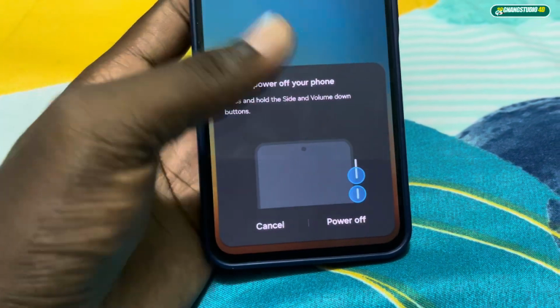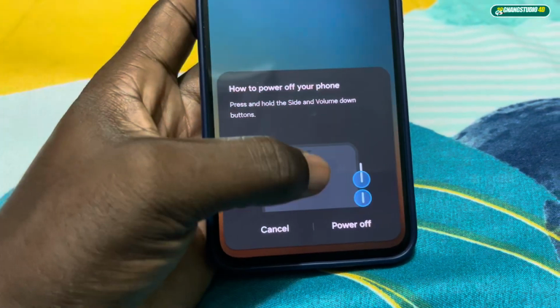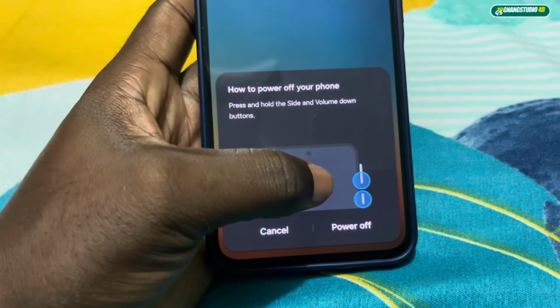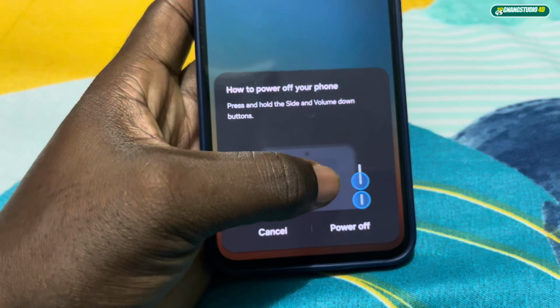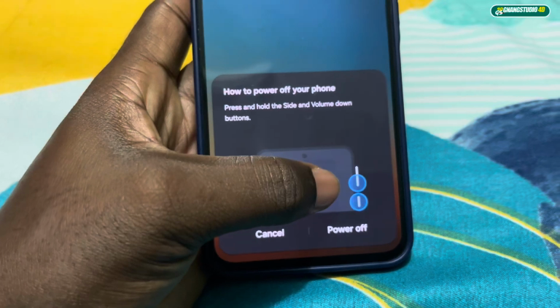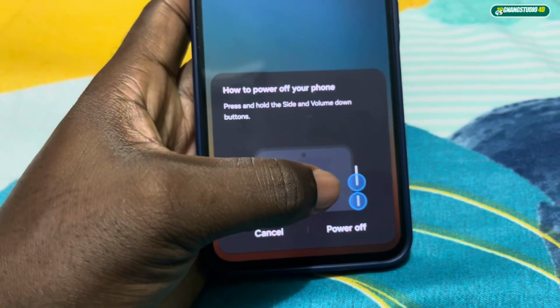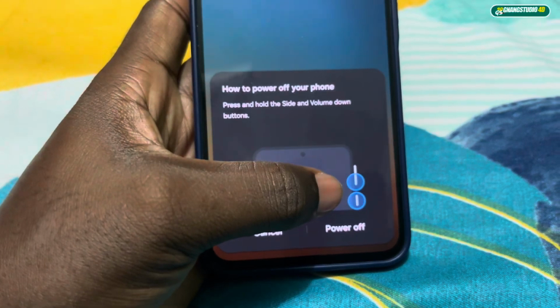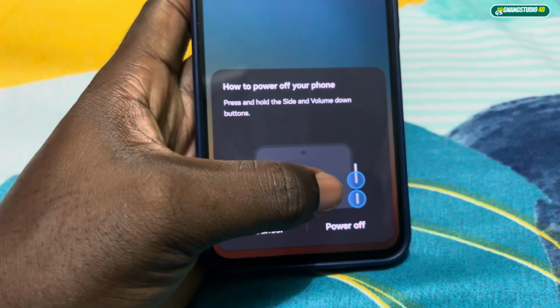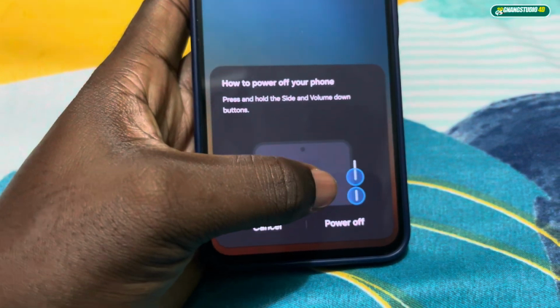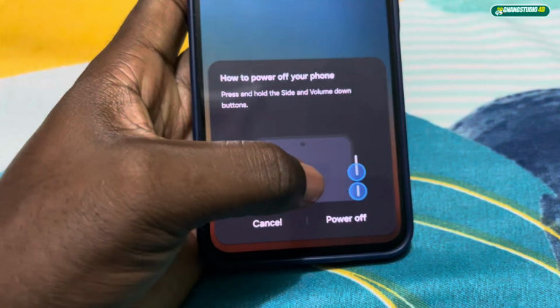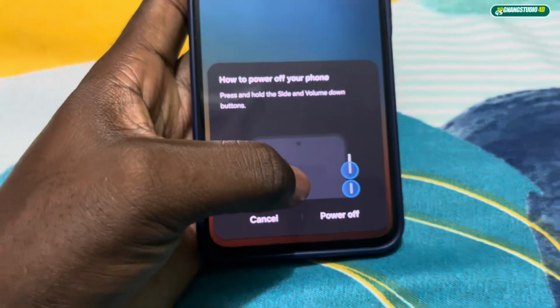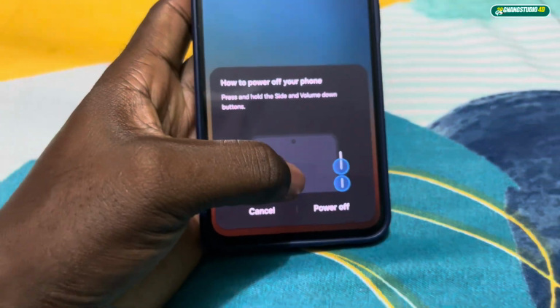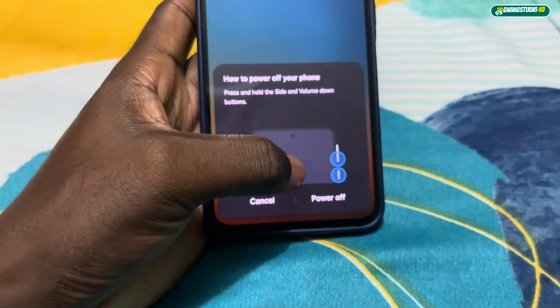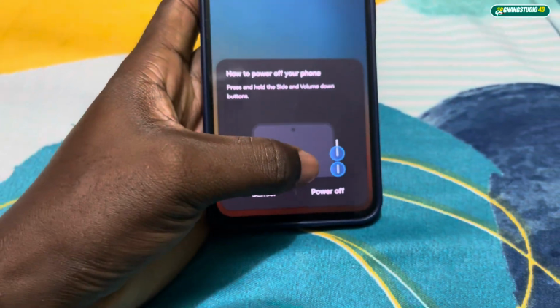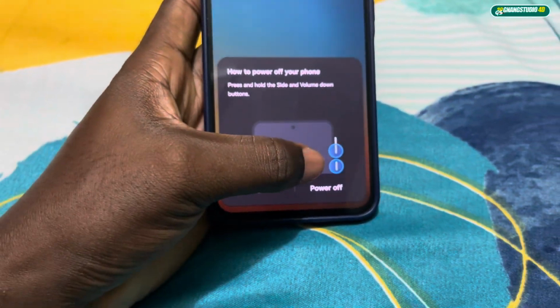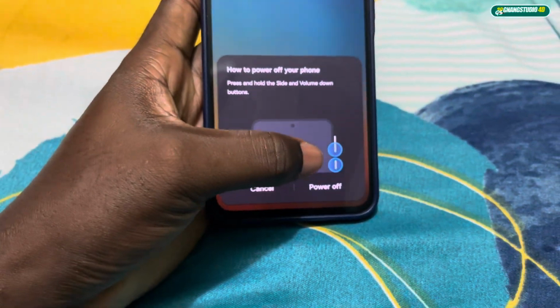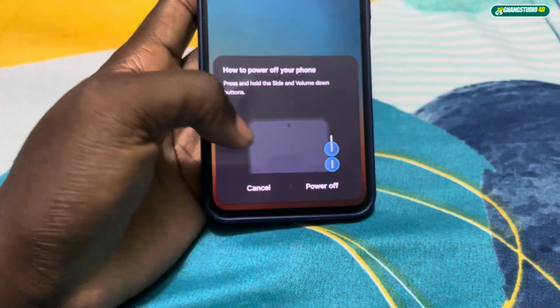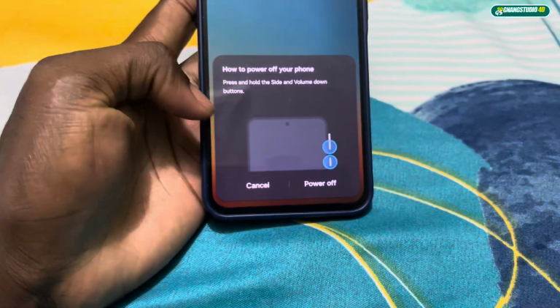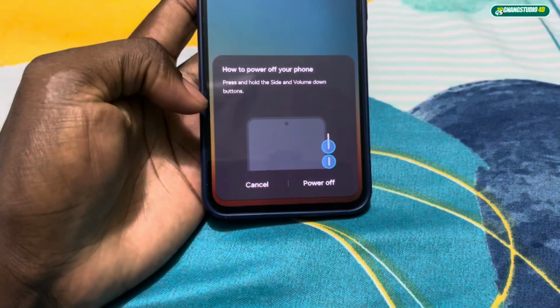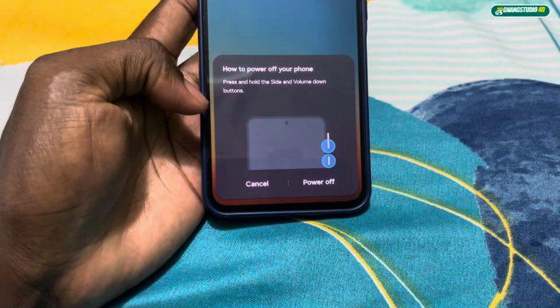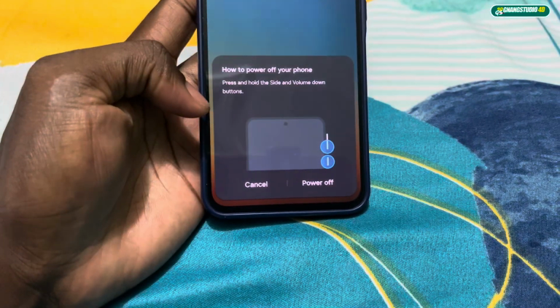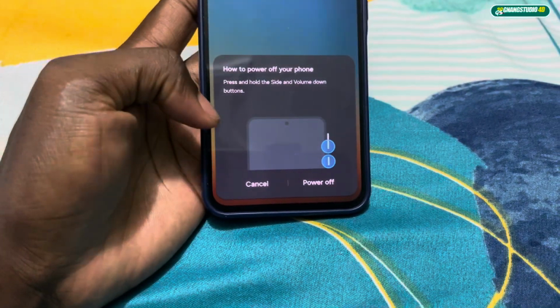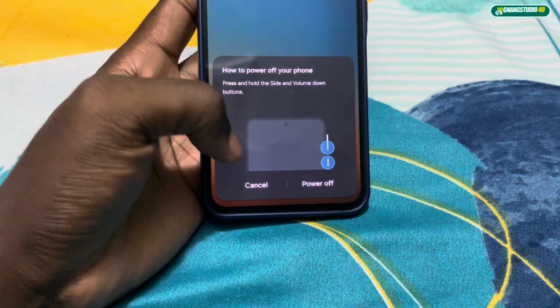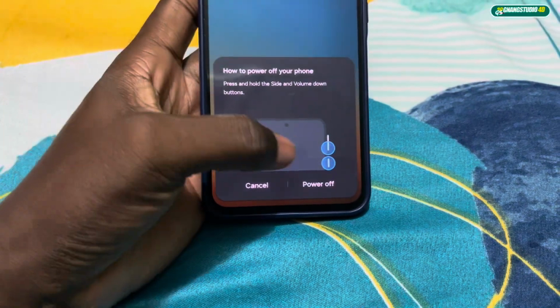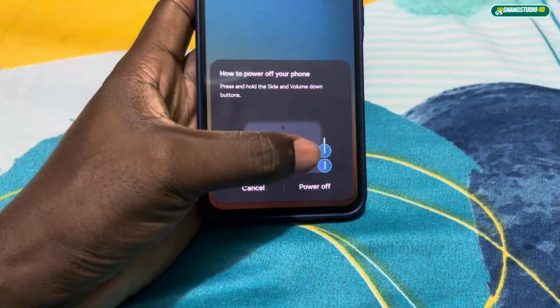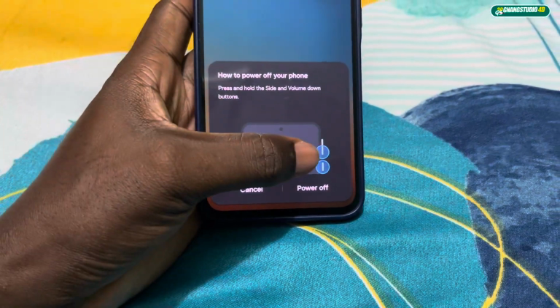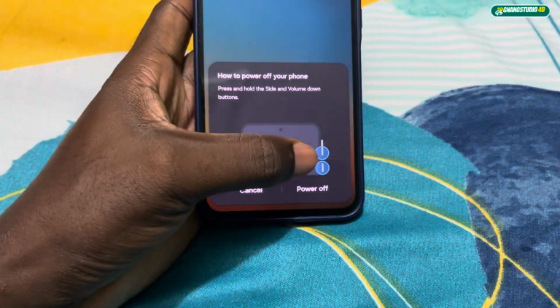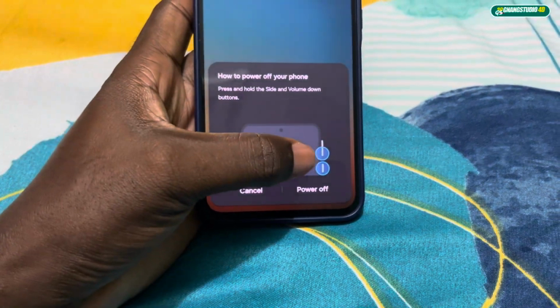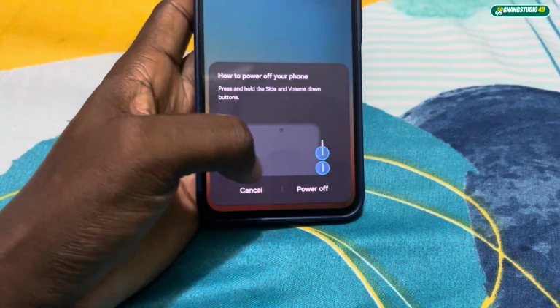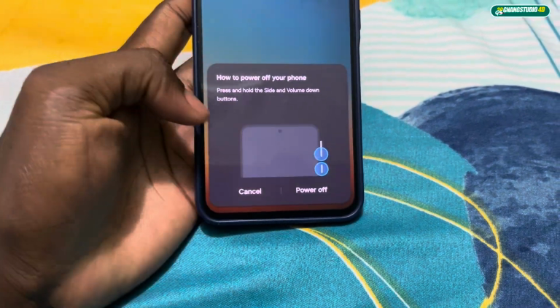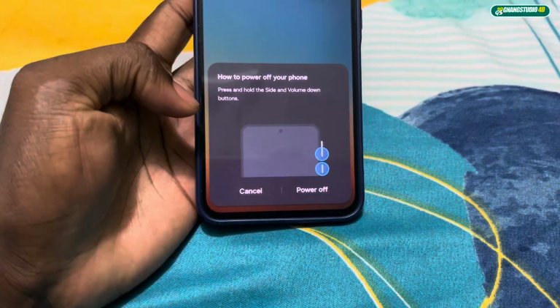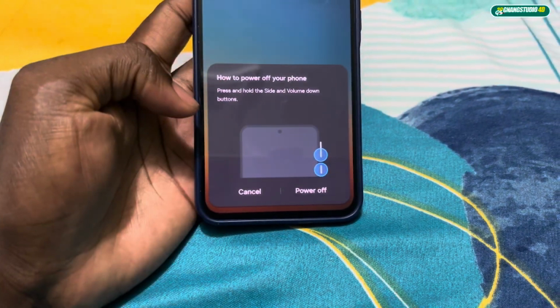Volume down and the power button — that's how you power off your phone now.